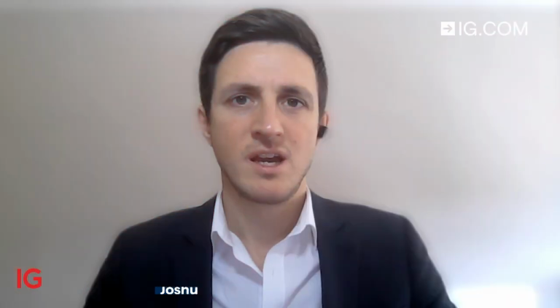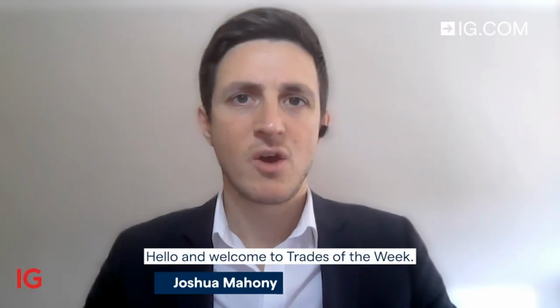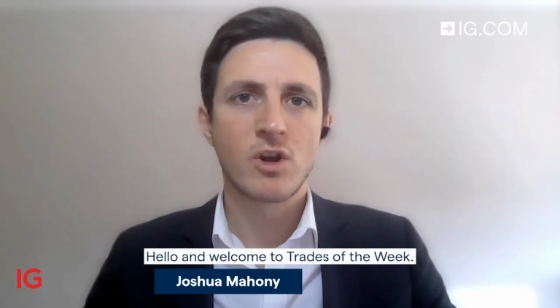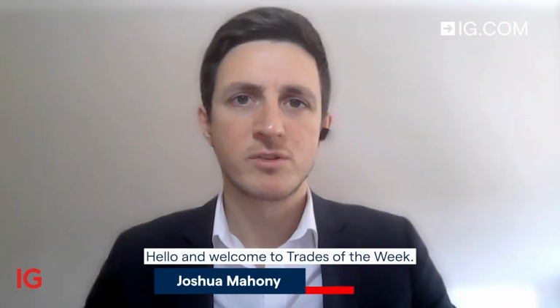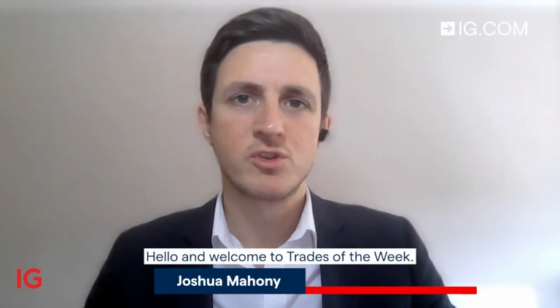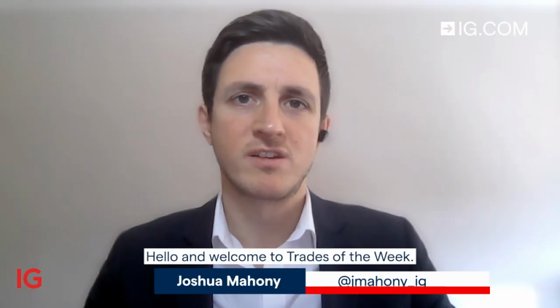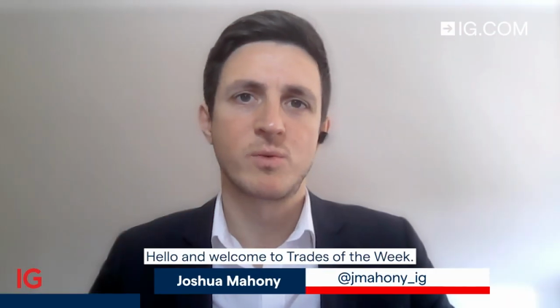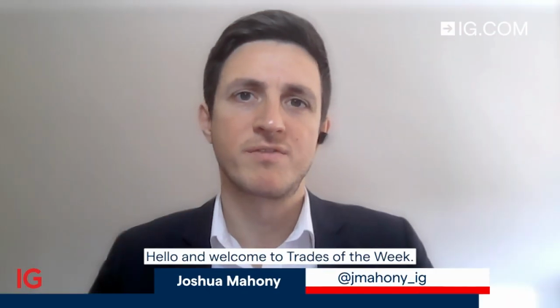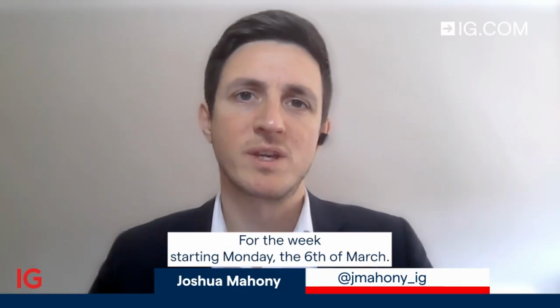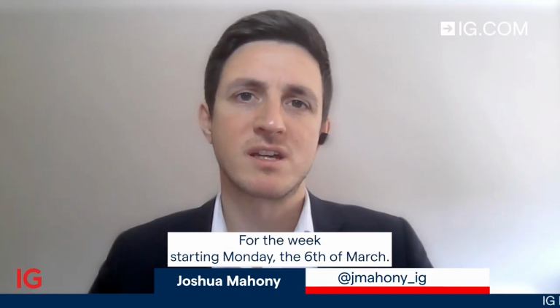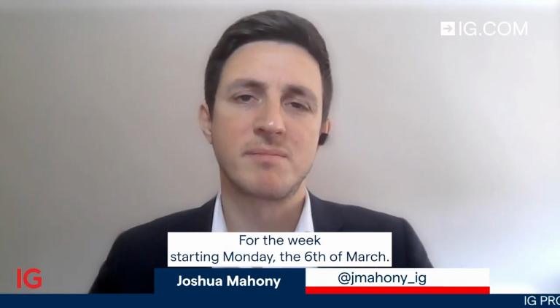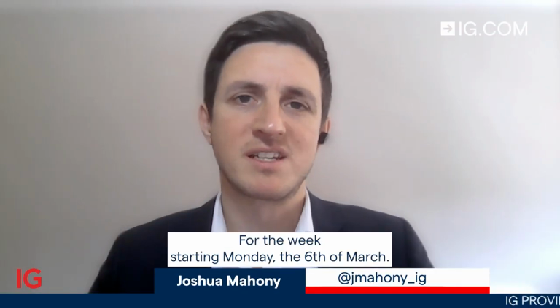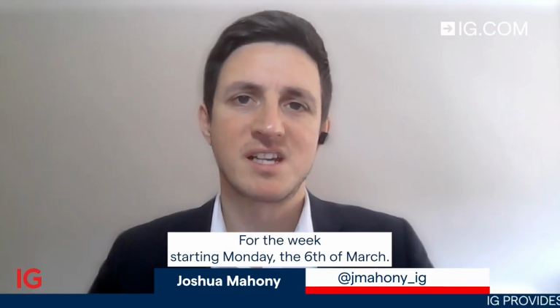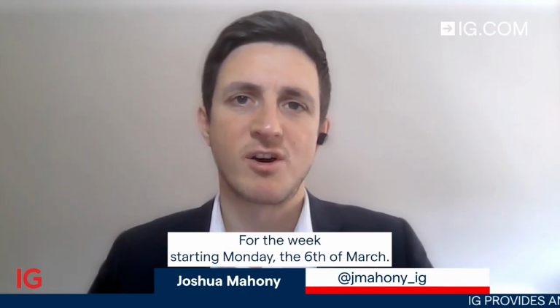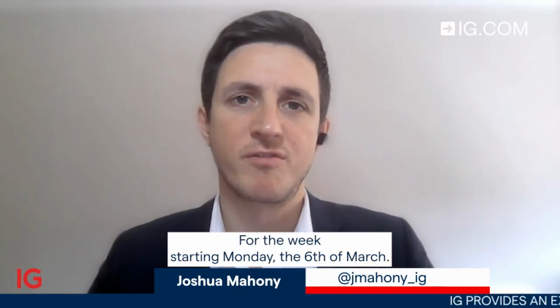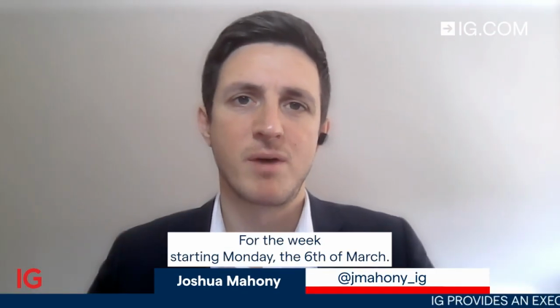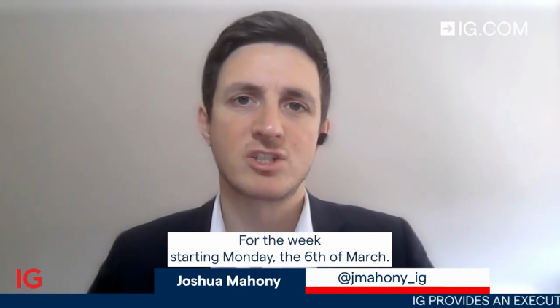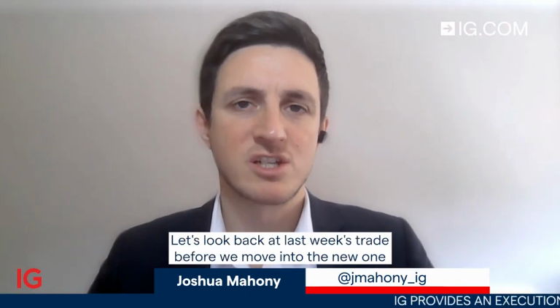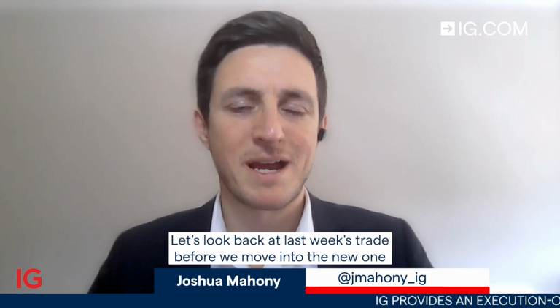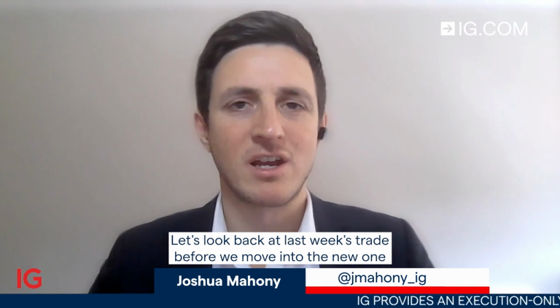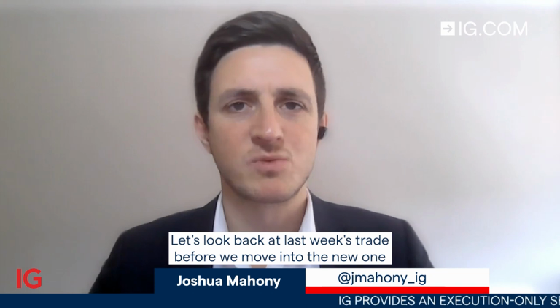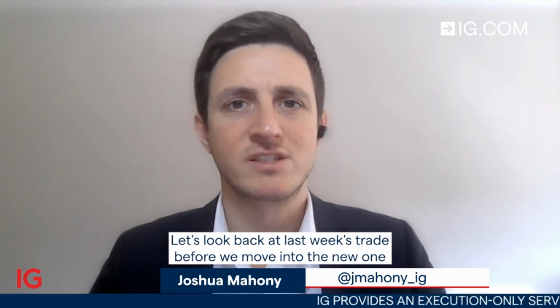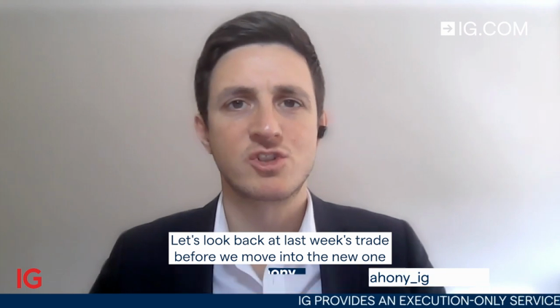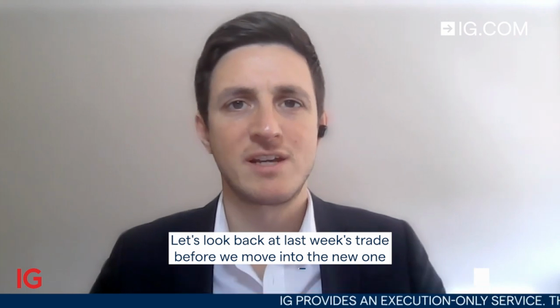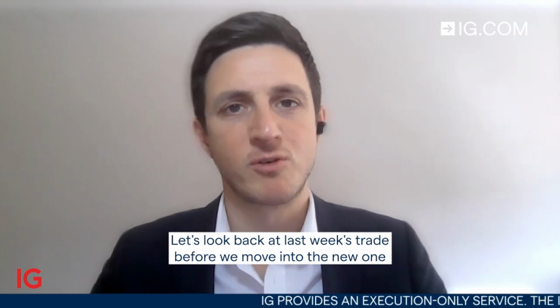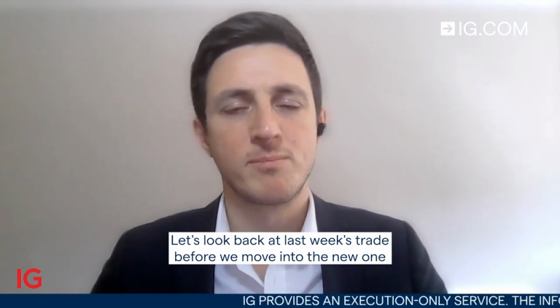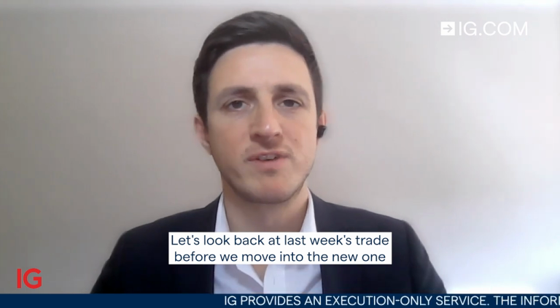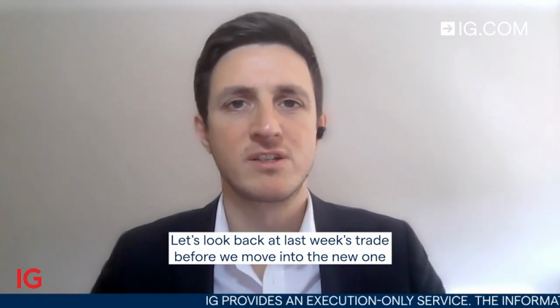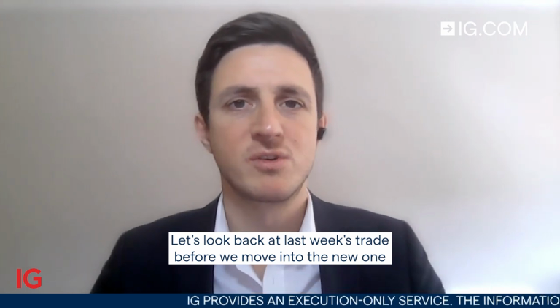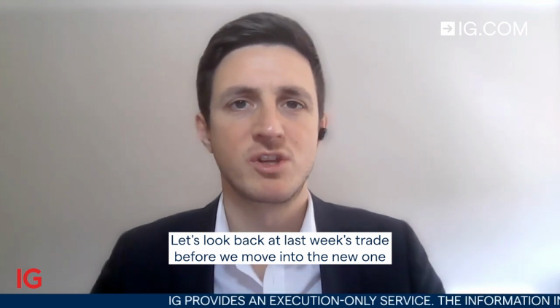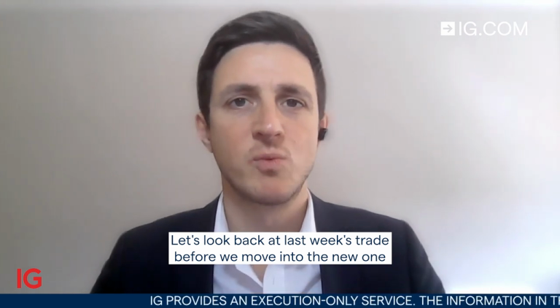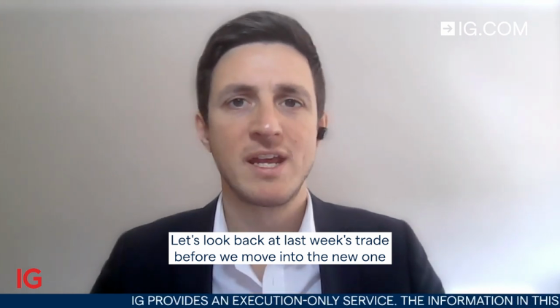Hello and welcome to Trade of the Week for the week starting Monday the 6th of March. Let's look back at last week's trade before we move into the new one.